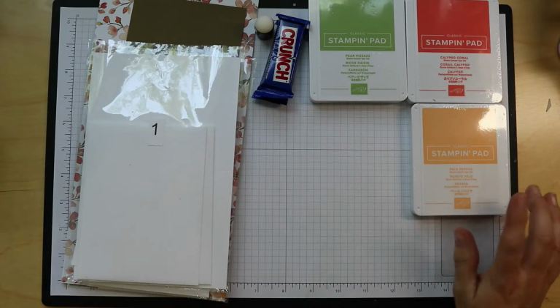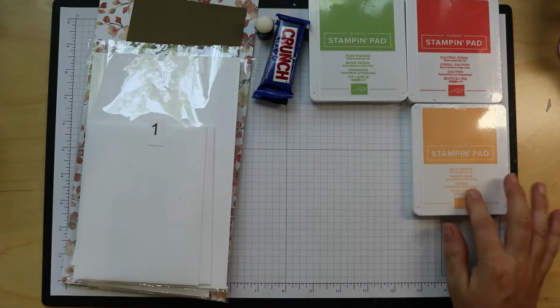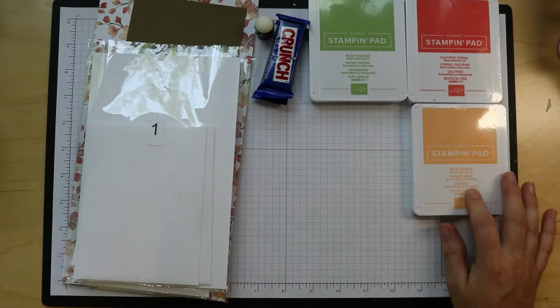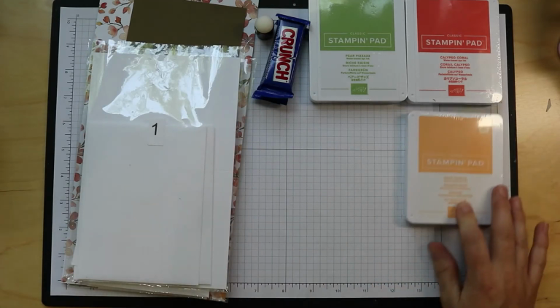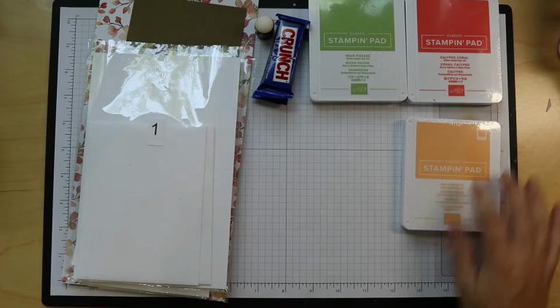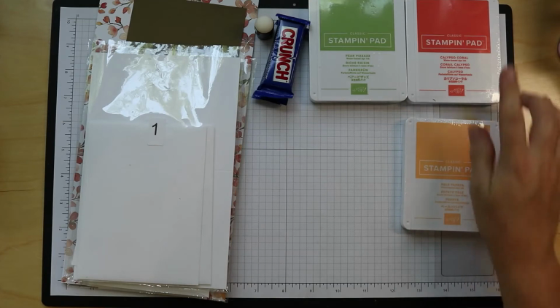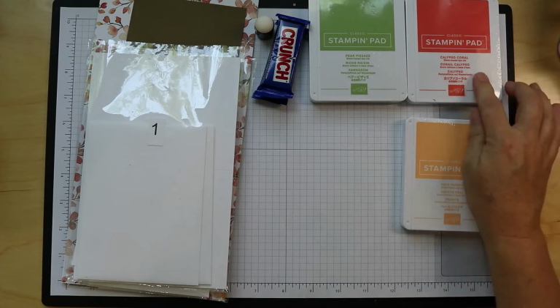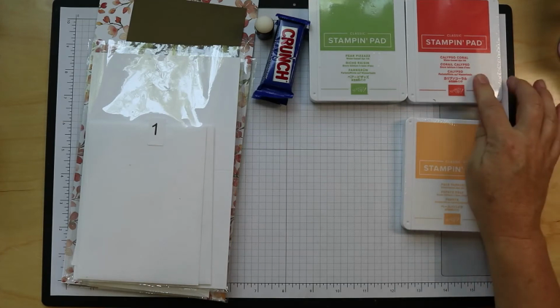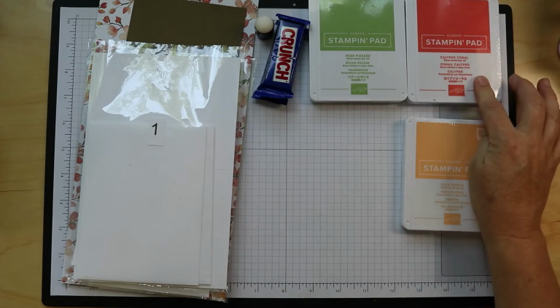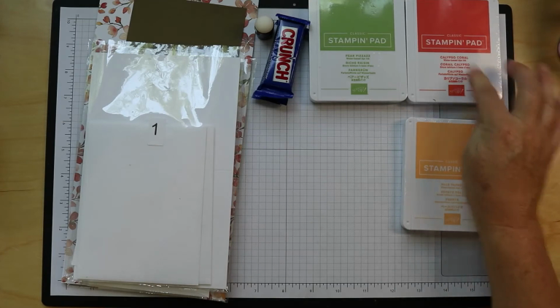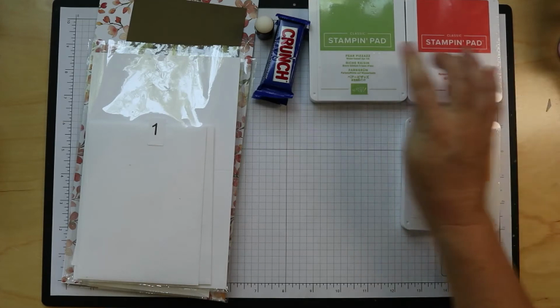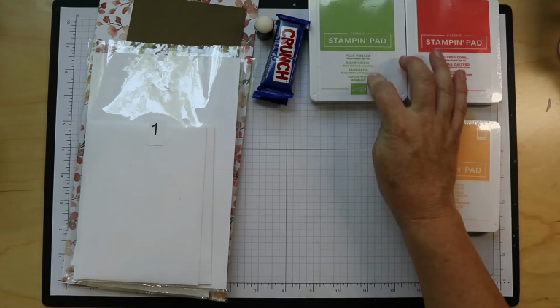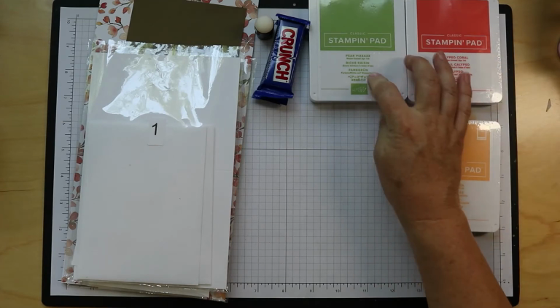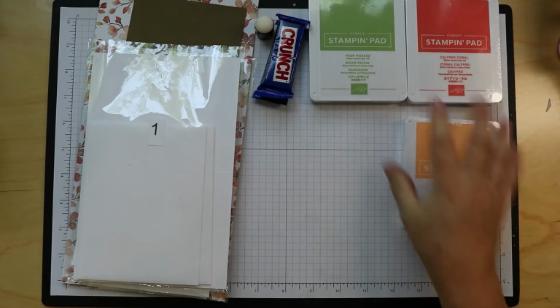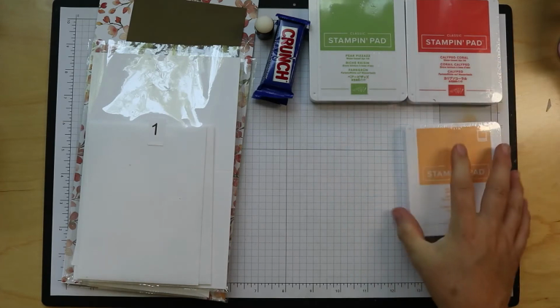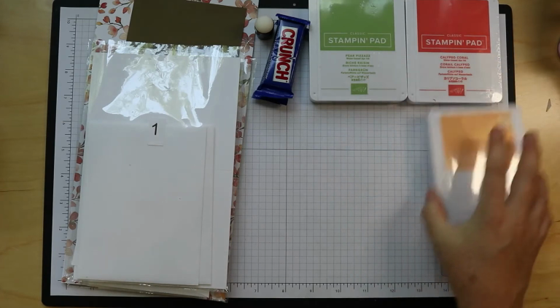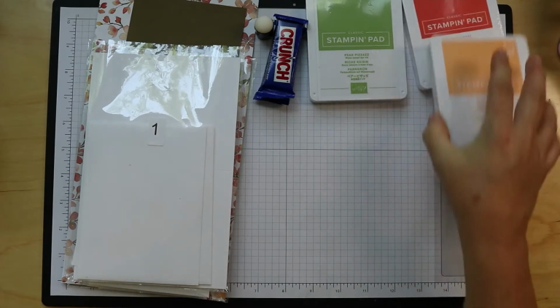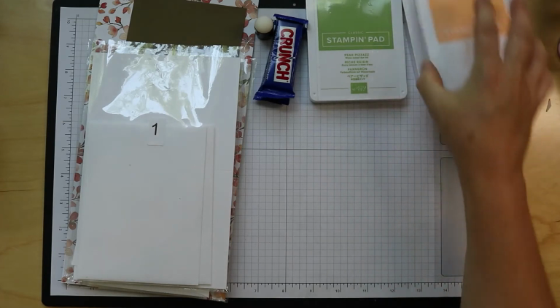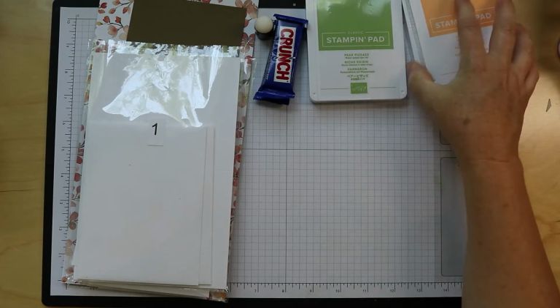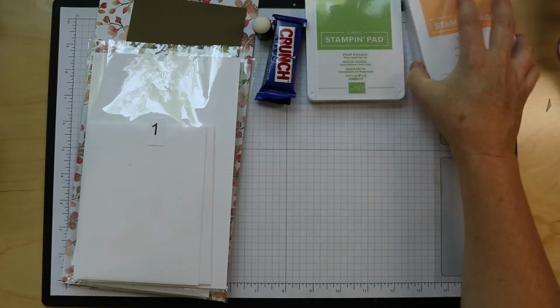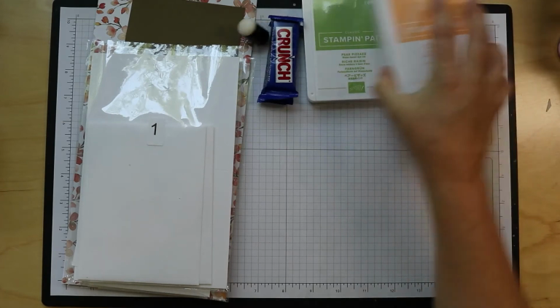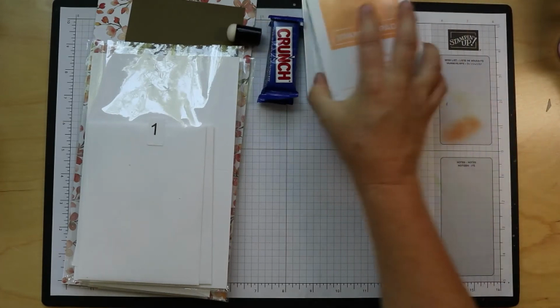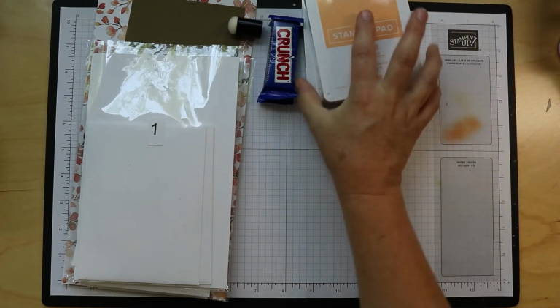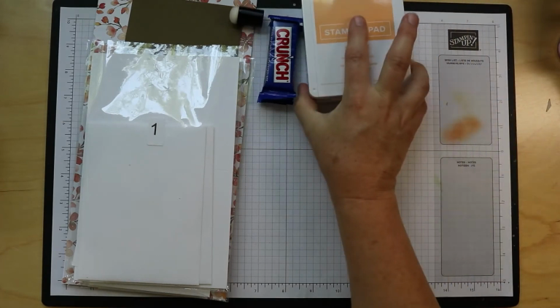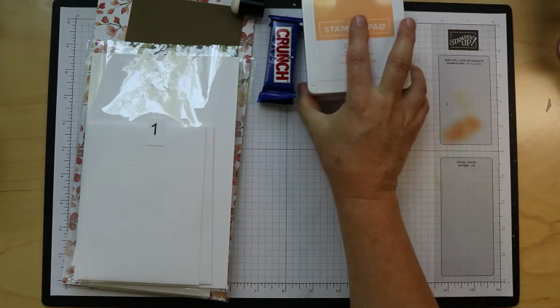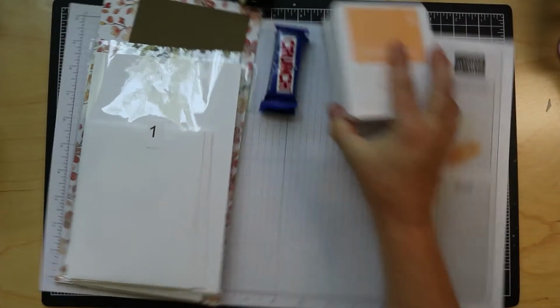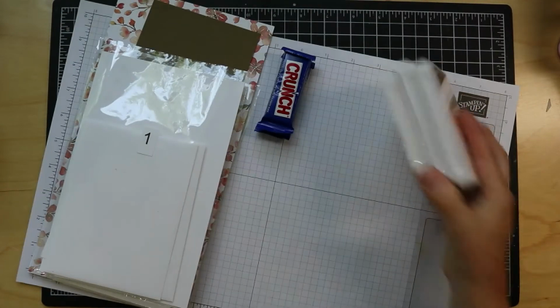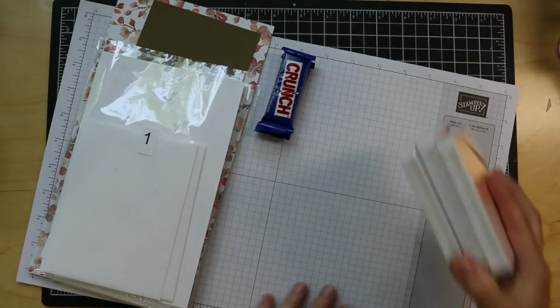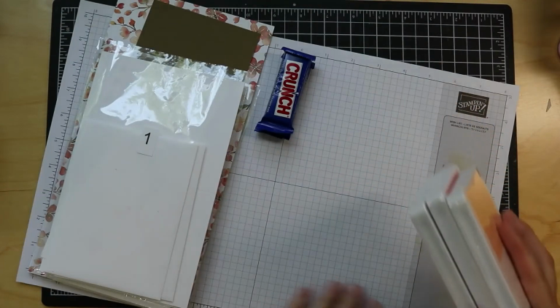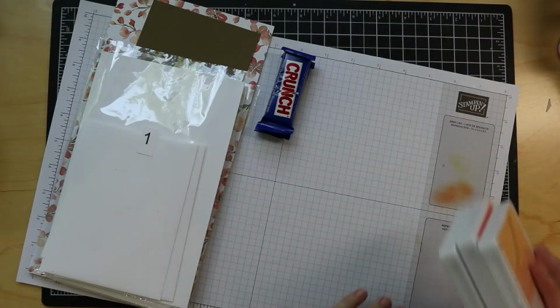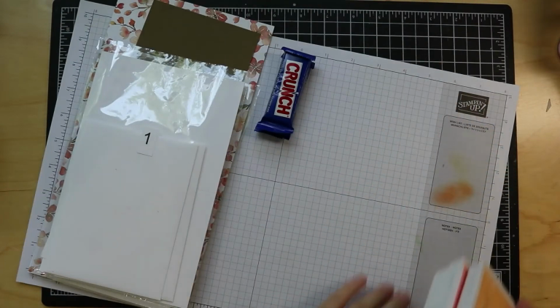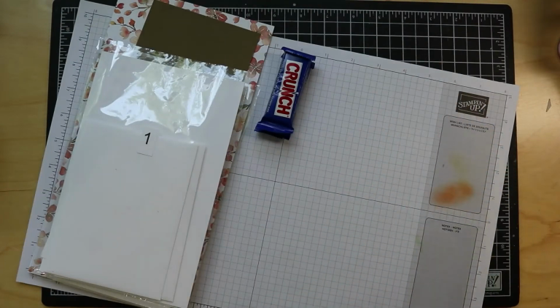Pale Papaya, Calypso Coral, and Pear Pizzazz are the ink pads that we're going to be using that came in your kit.